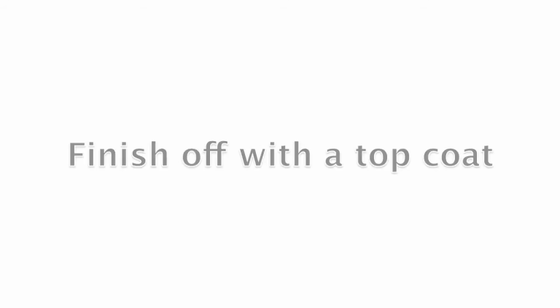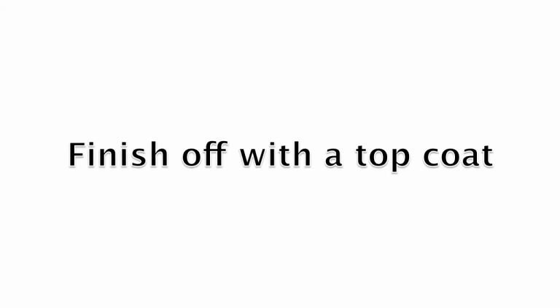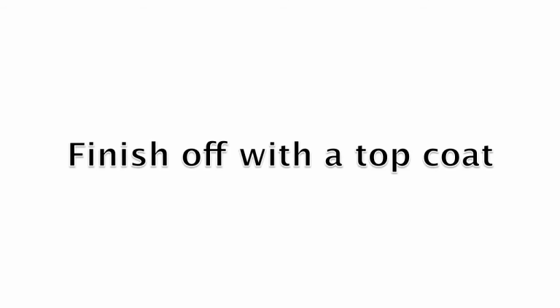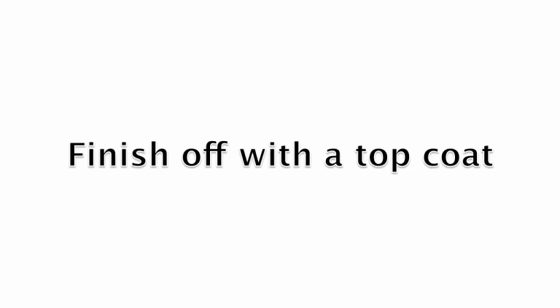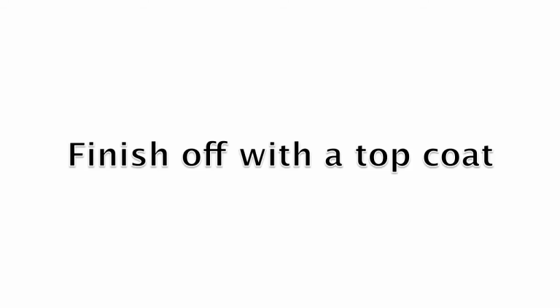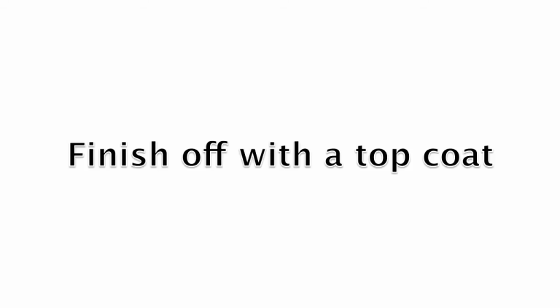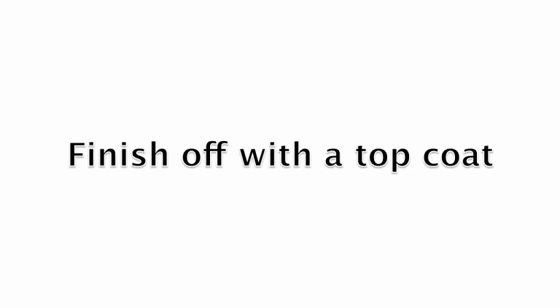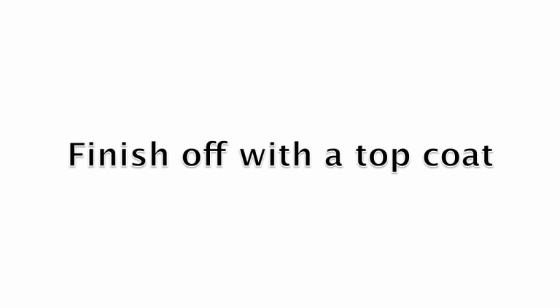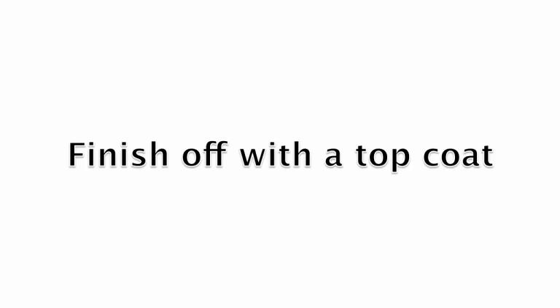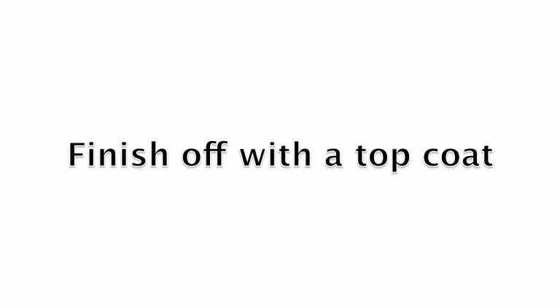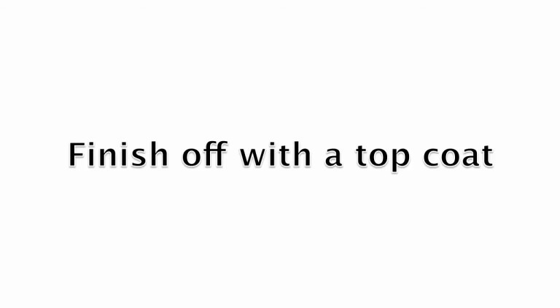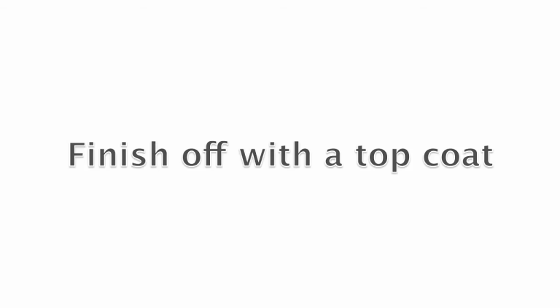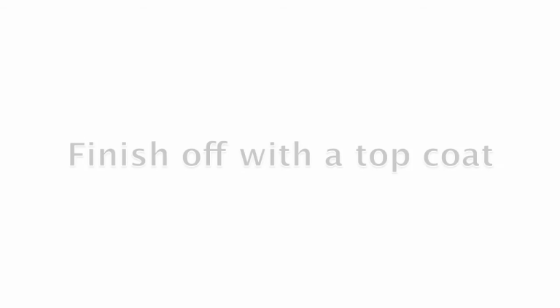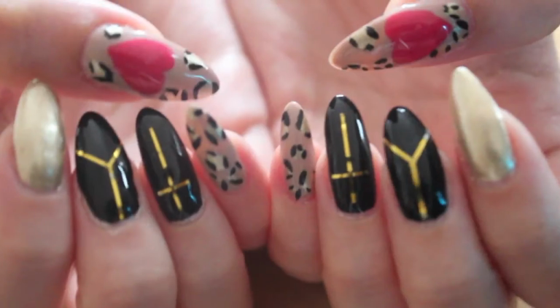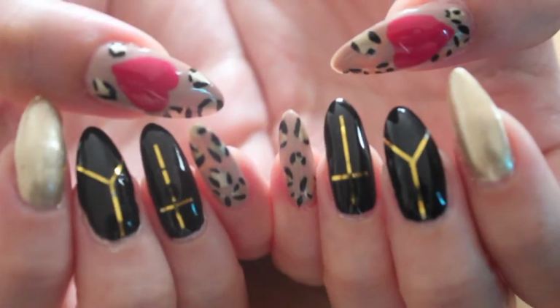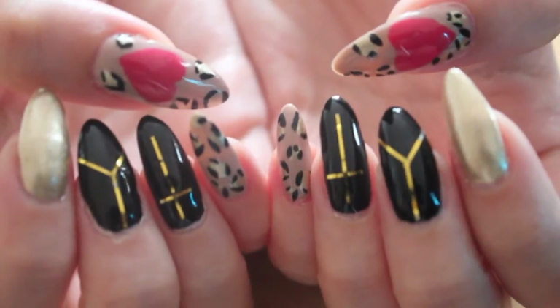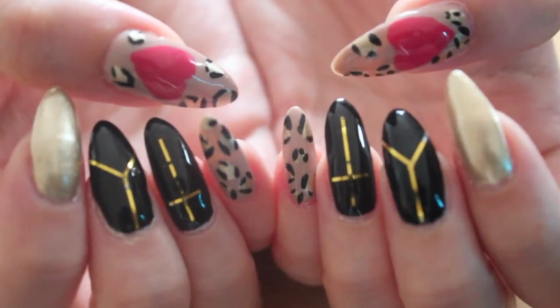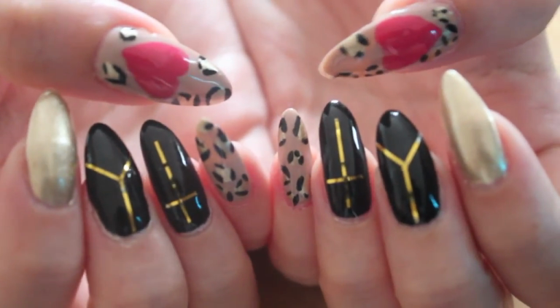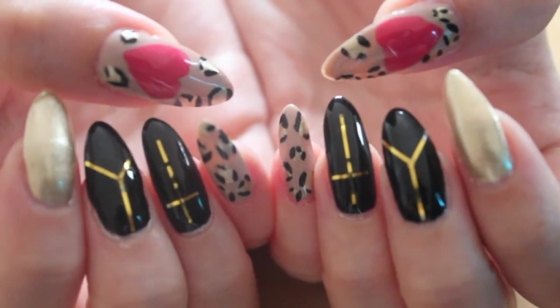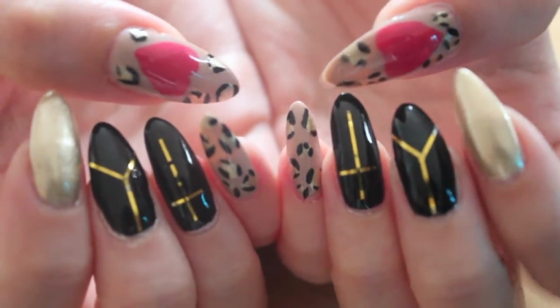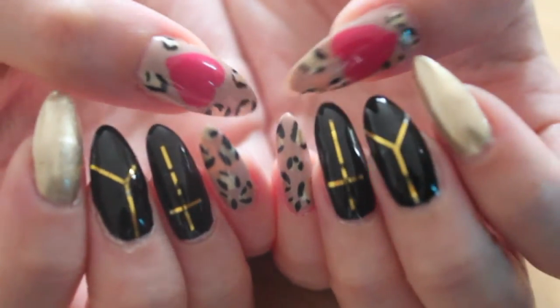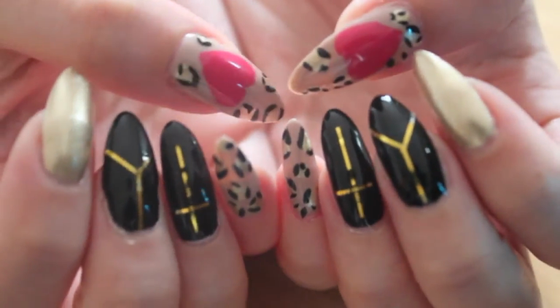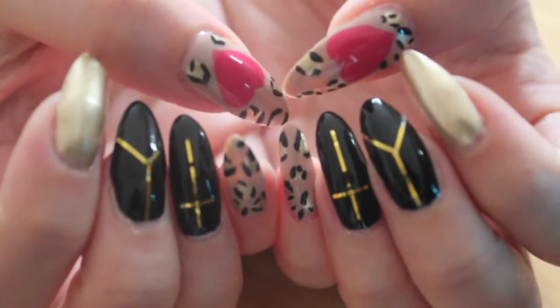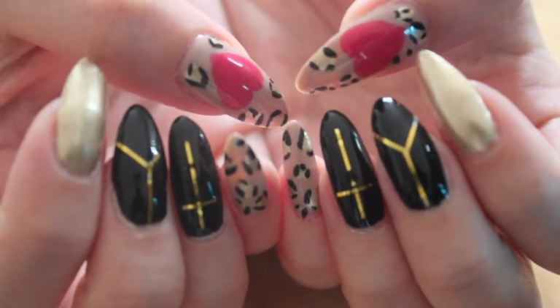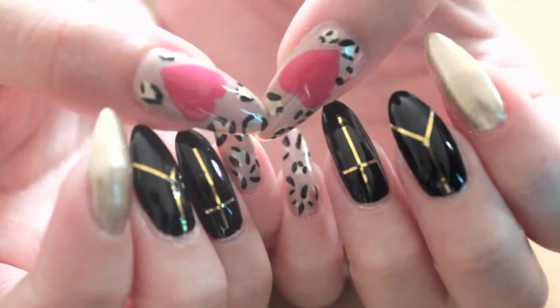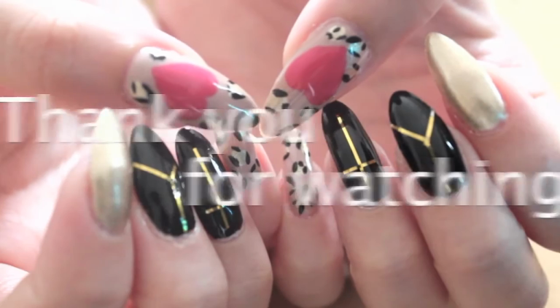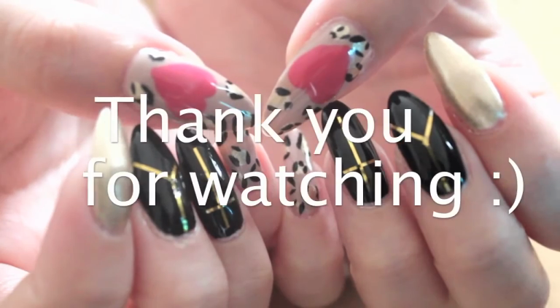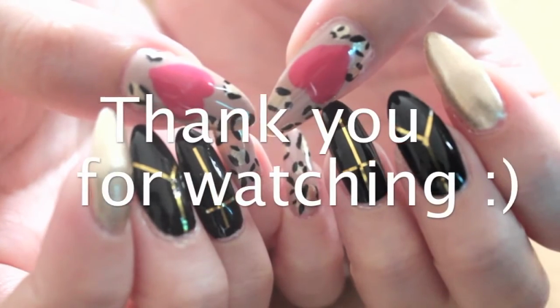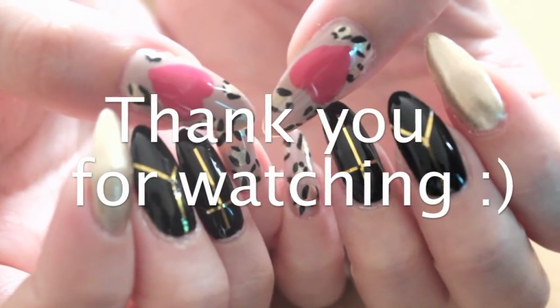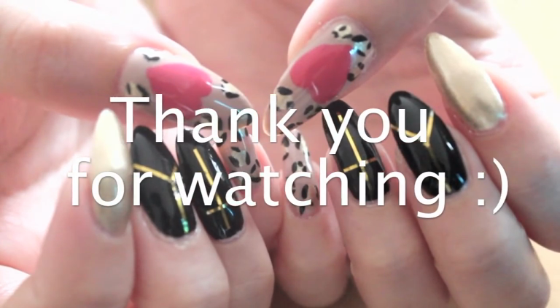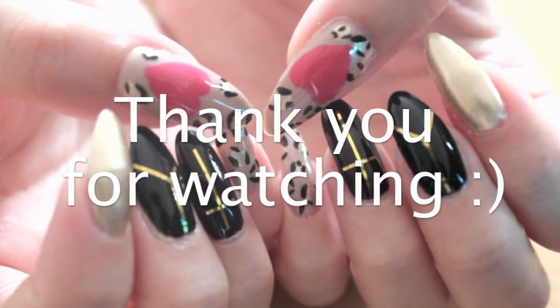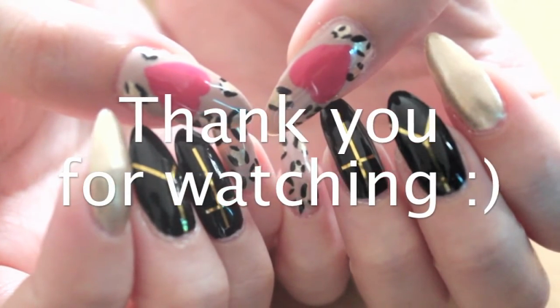Finish off with a top coat. Thank you for watching.